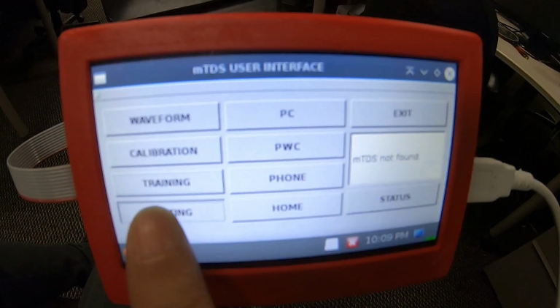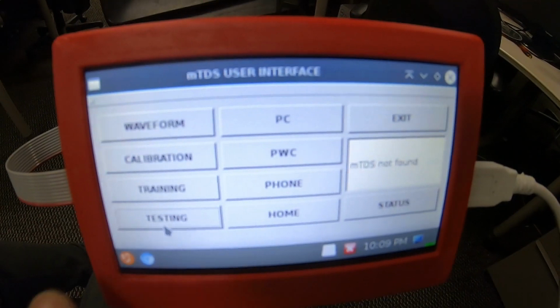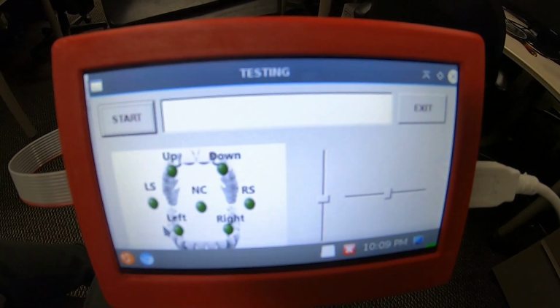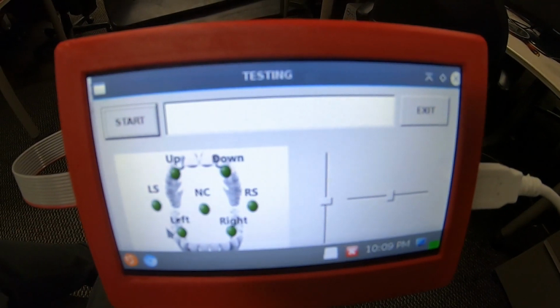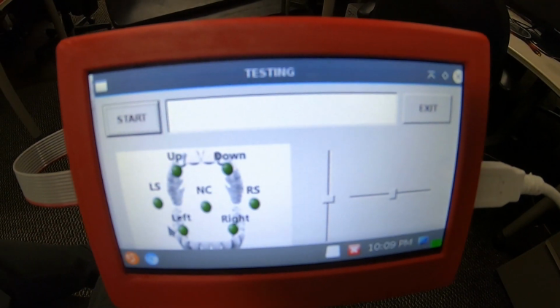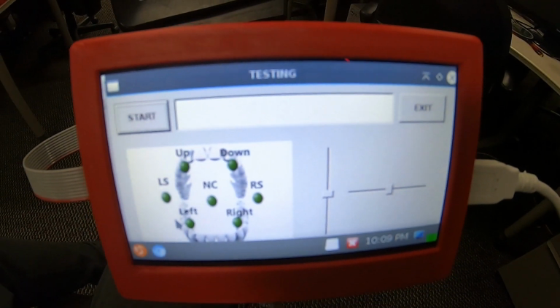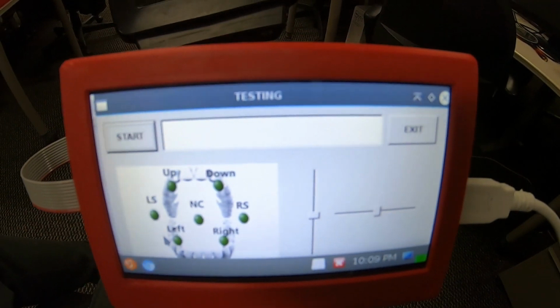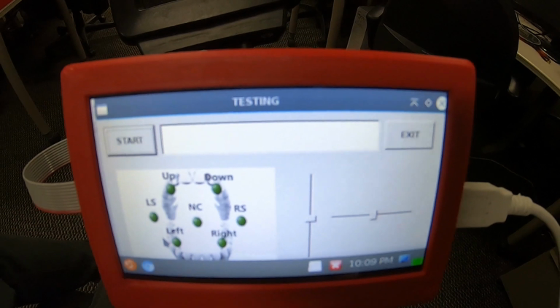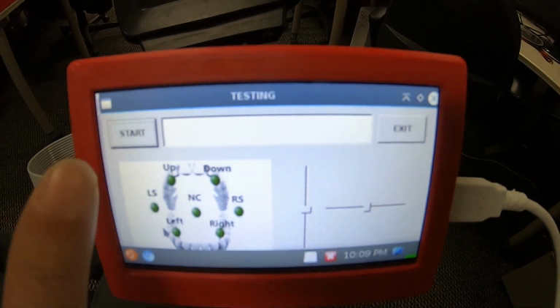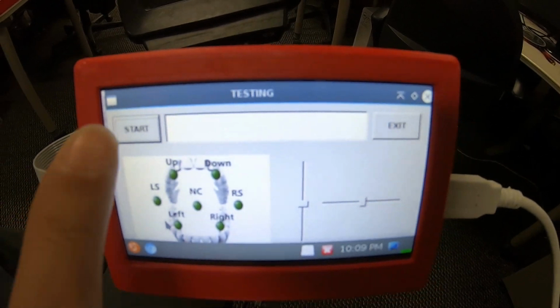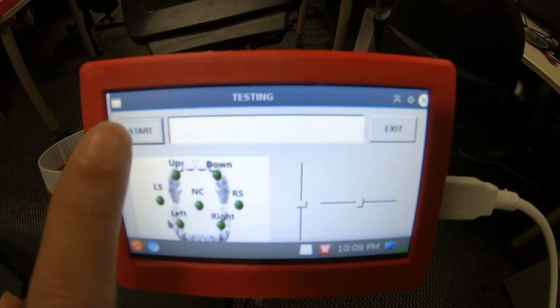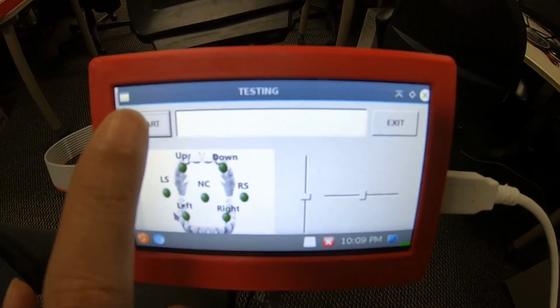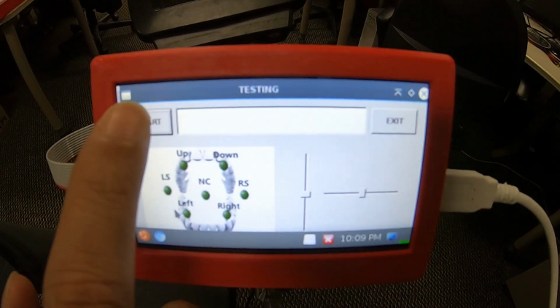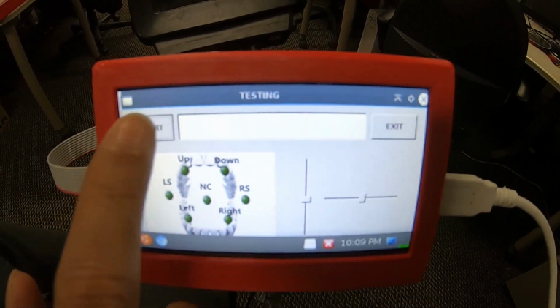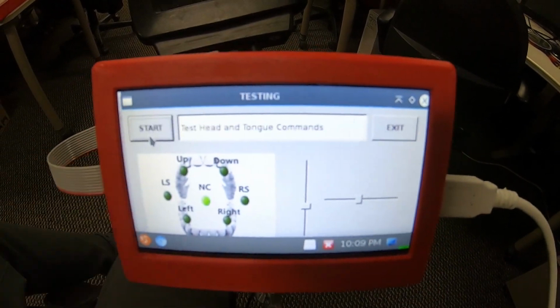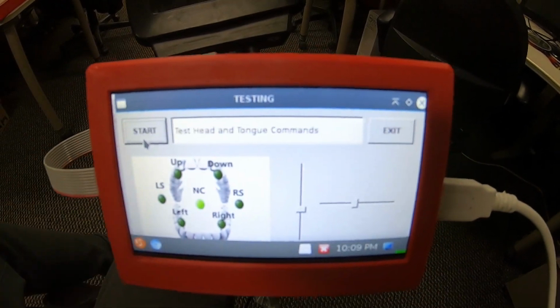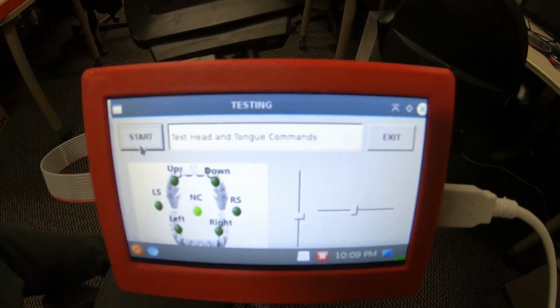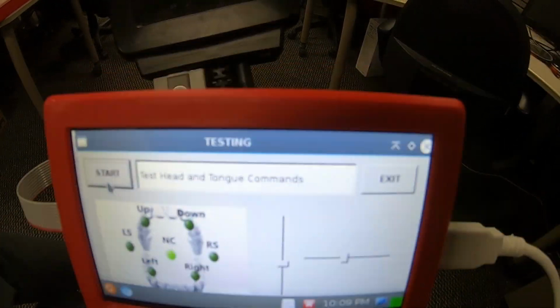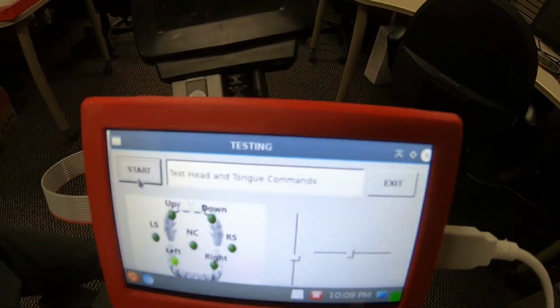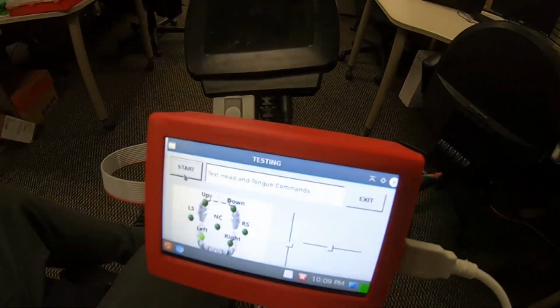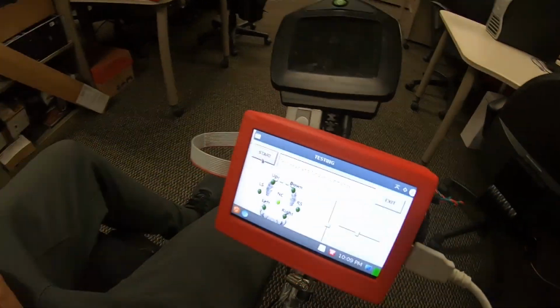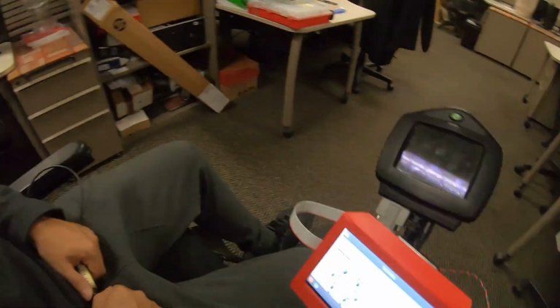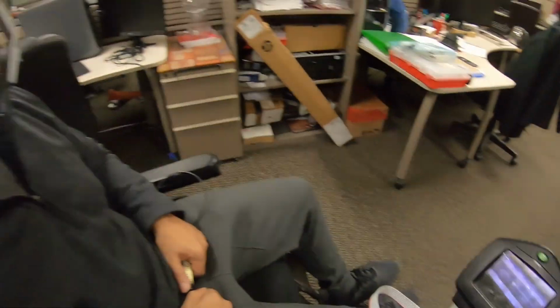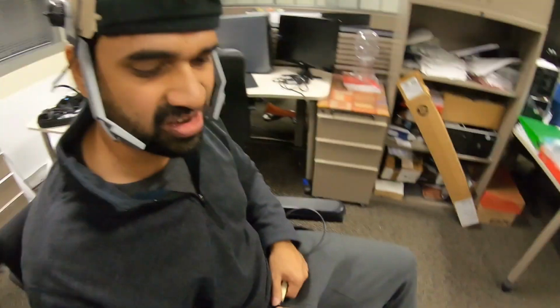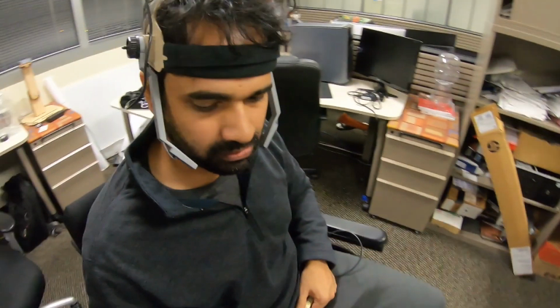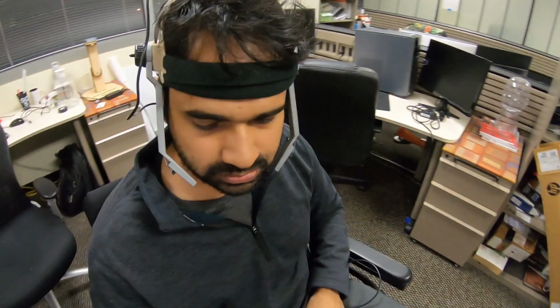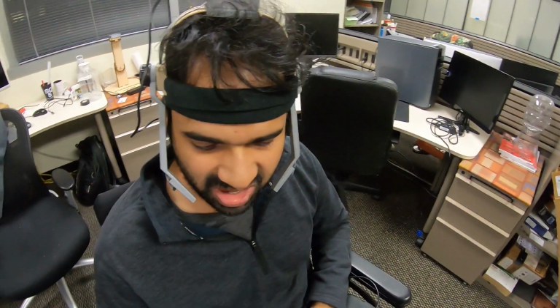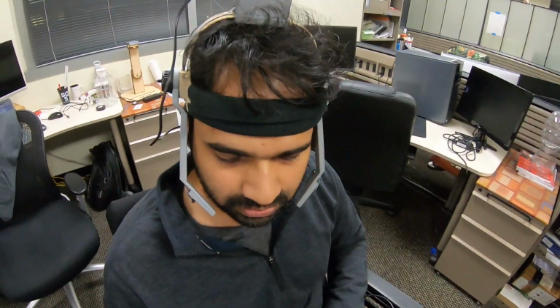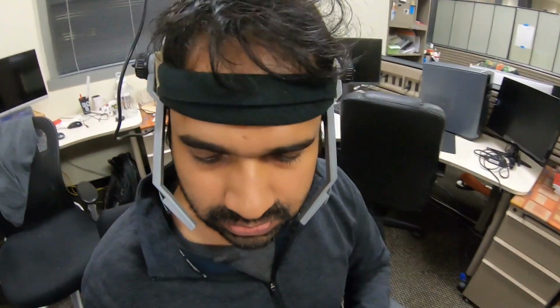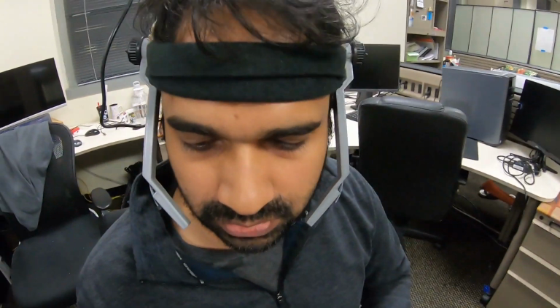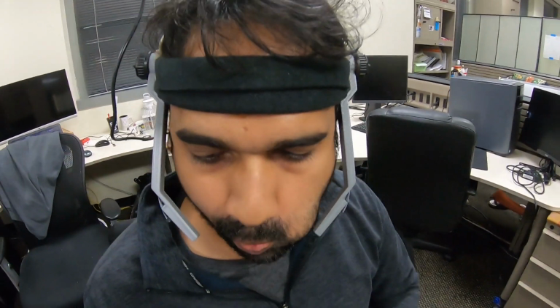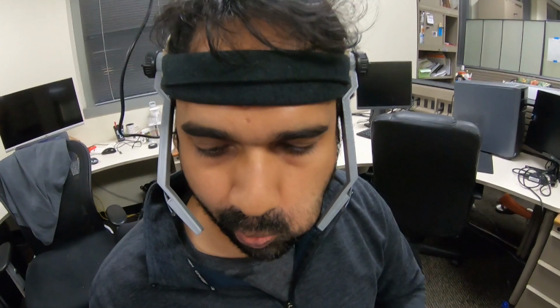During the testing, the tongue and head gestures are assigned to see in the display whether they are working properly or not.